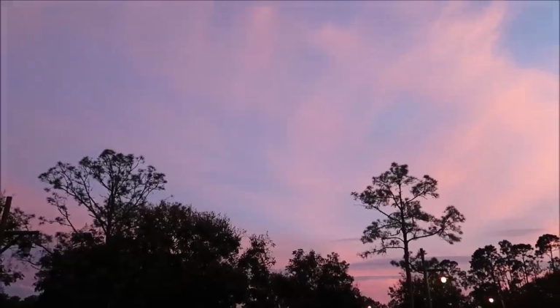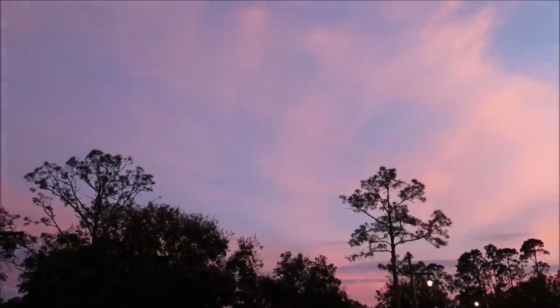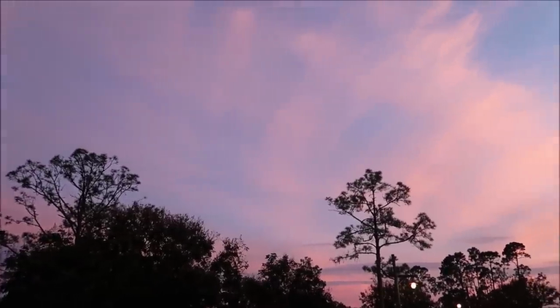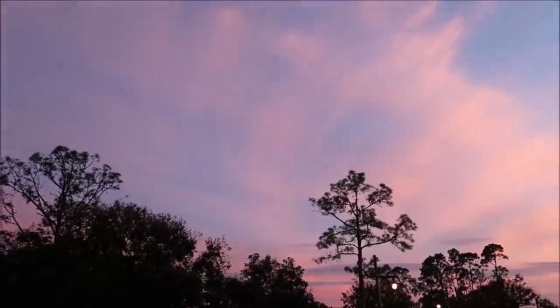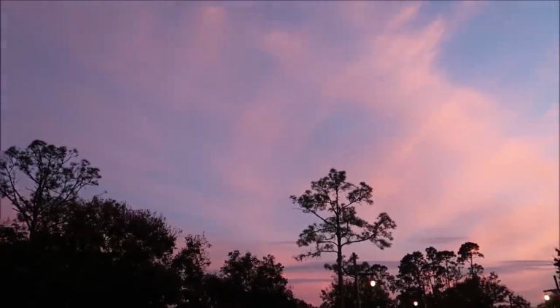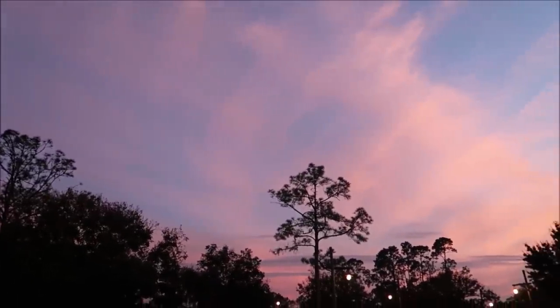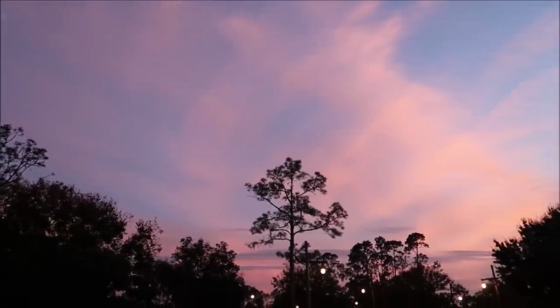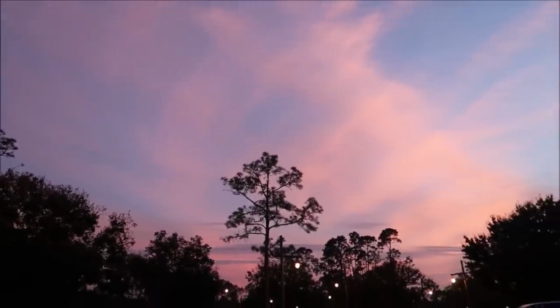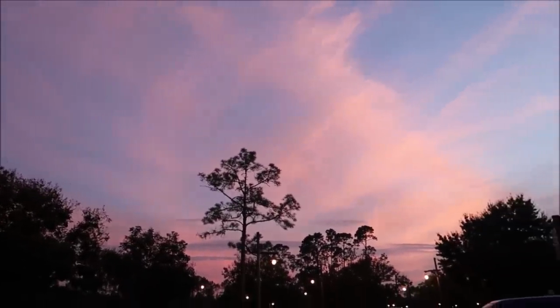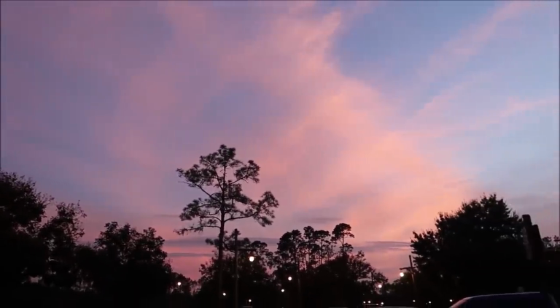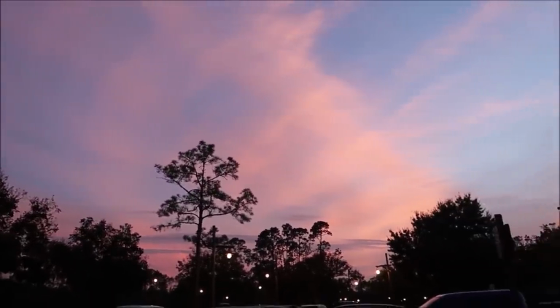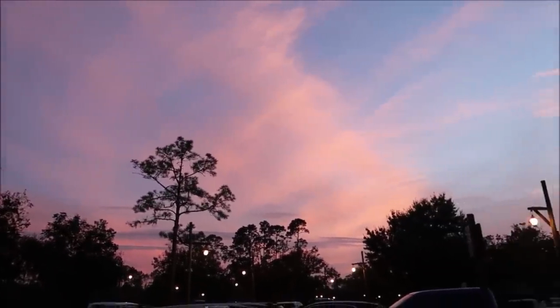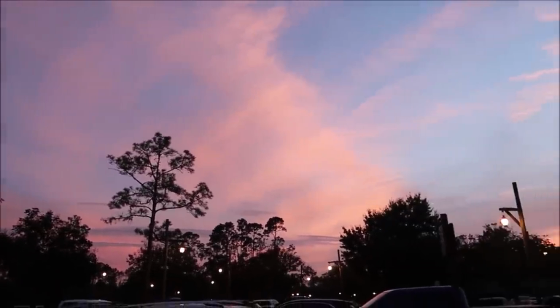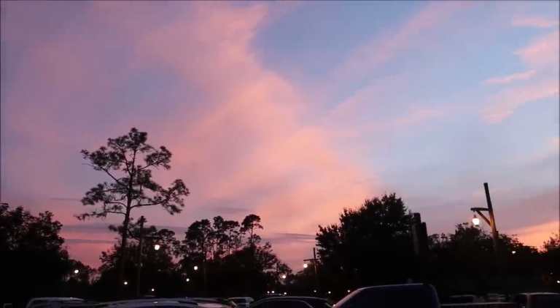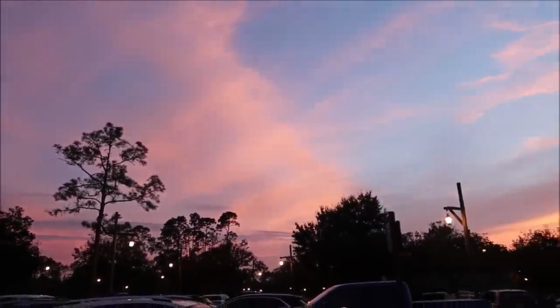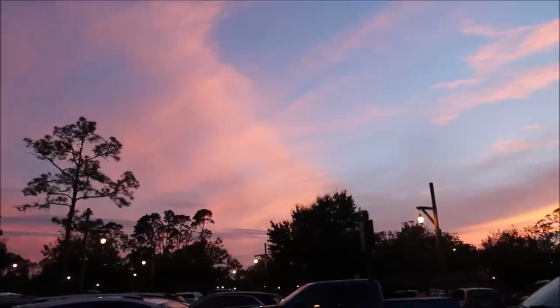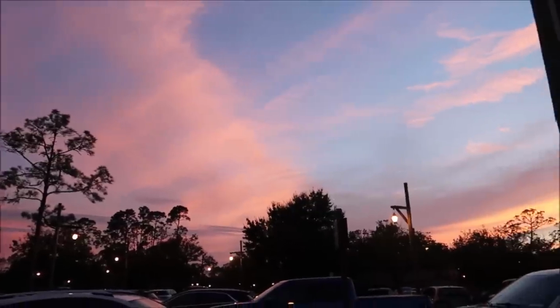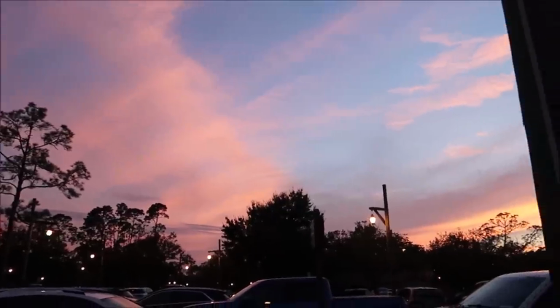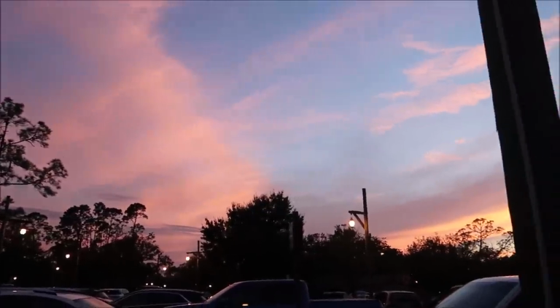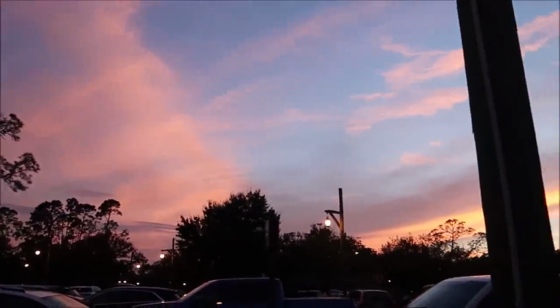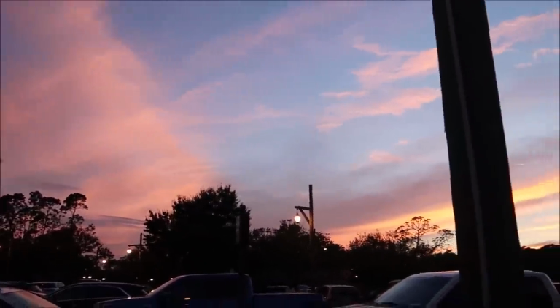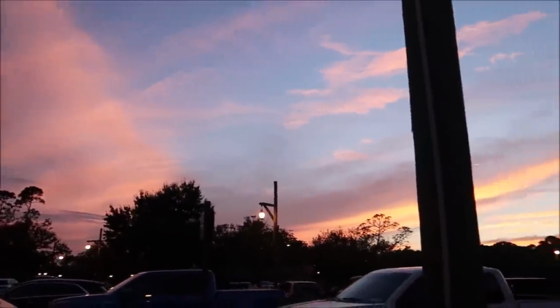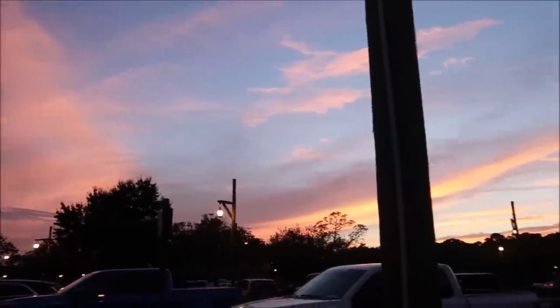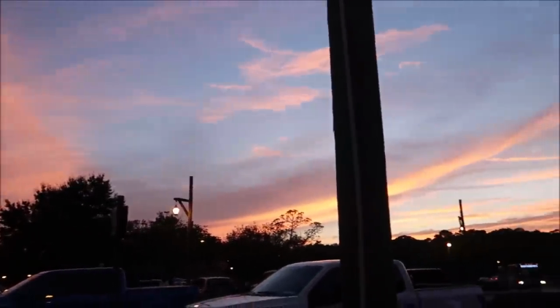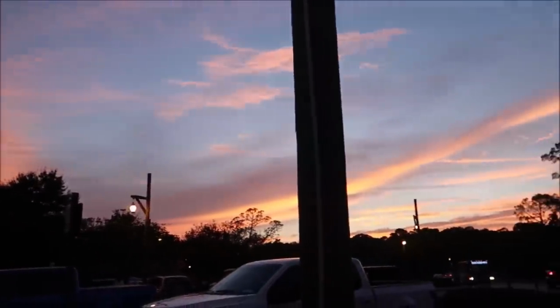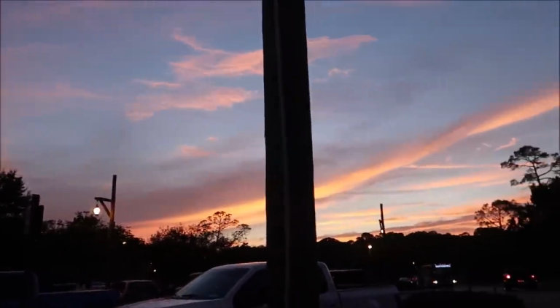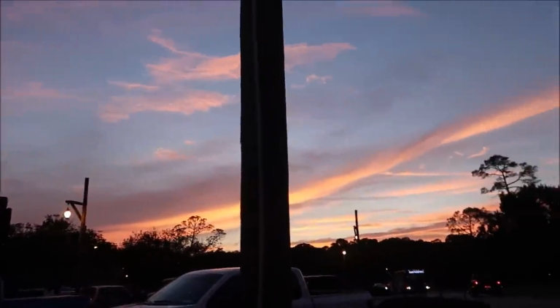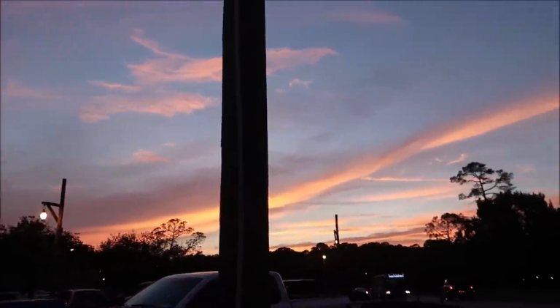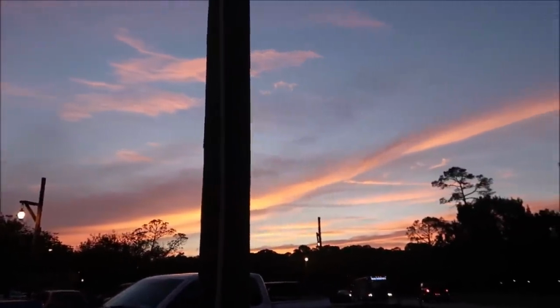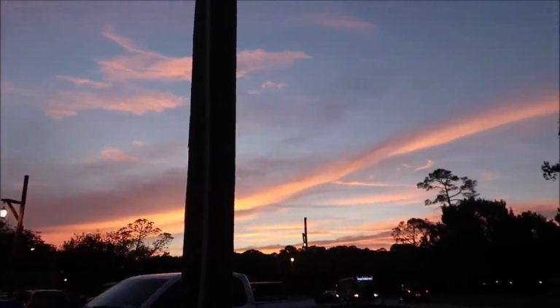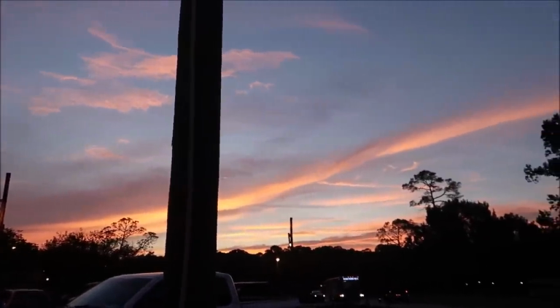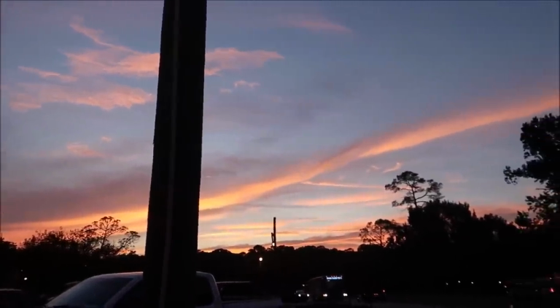Honestly though, if we weren't actually meeting up with friends and checking out Halloween lights, I would just stay here because this is beautiful, isn't it?